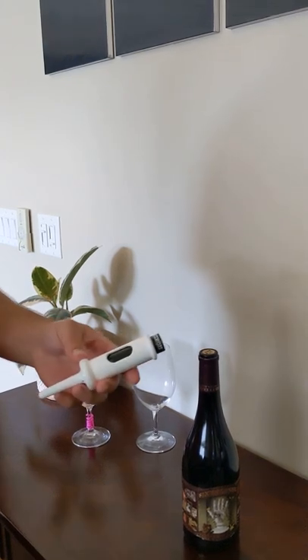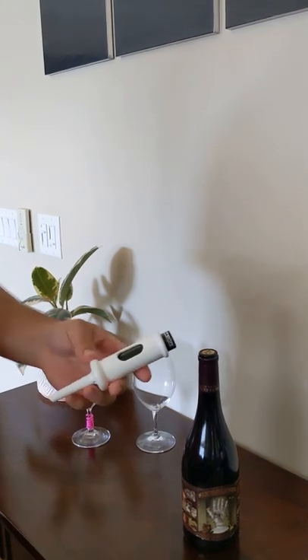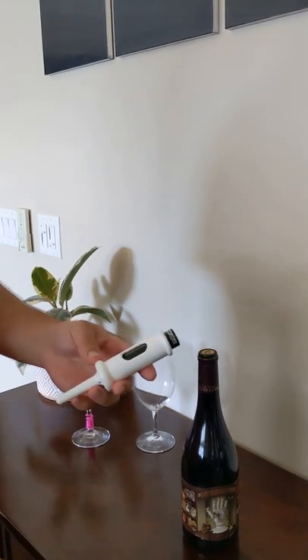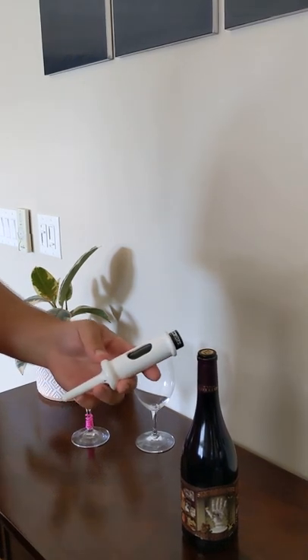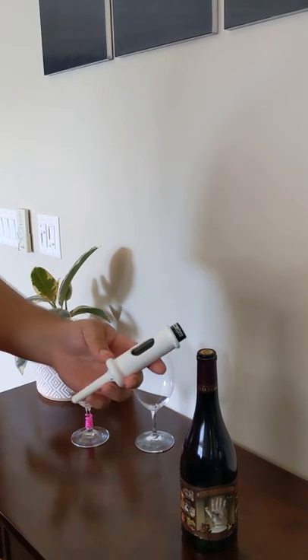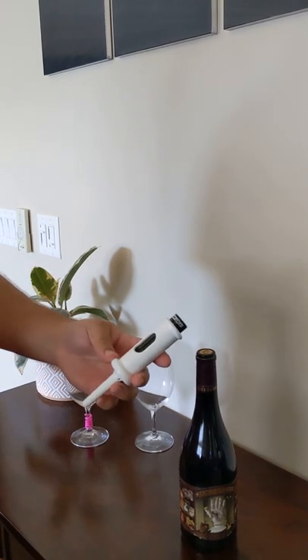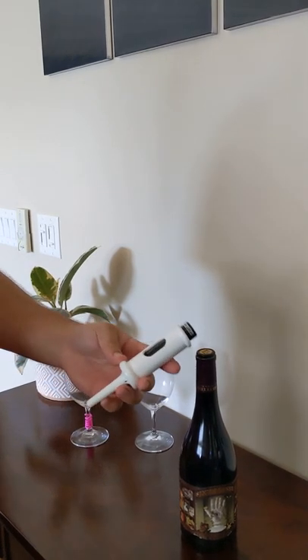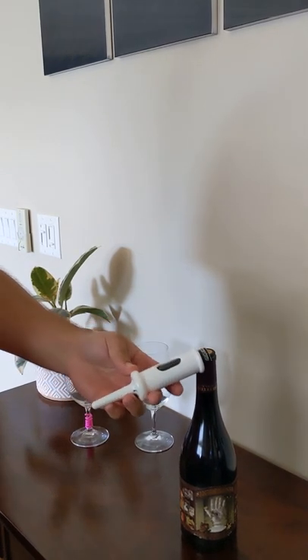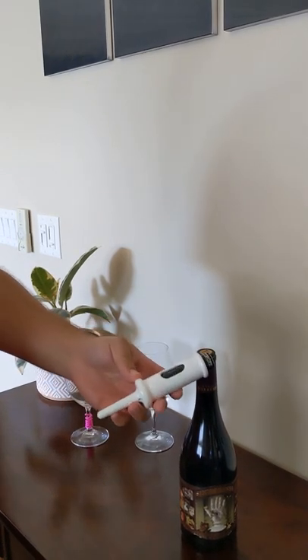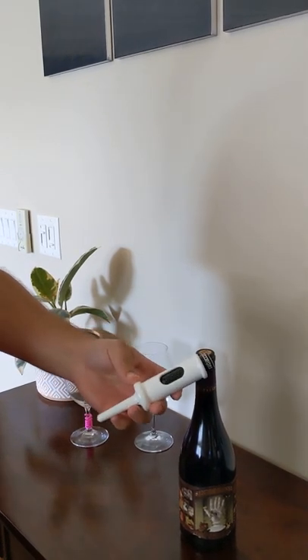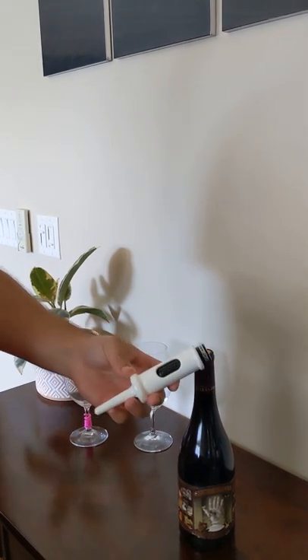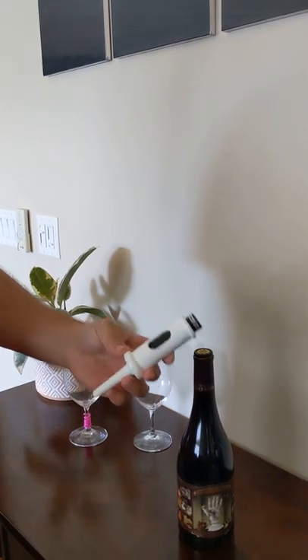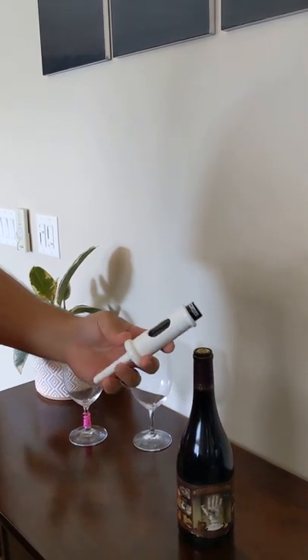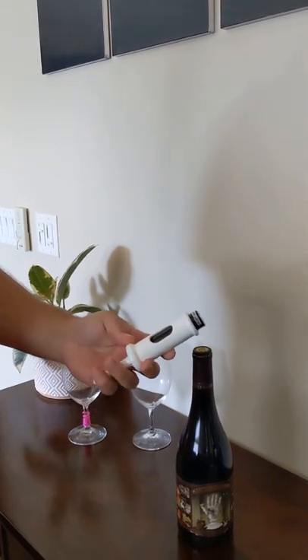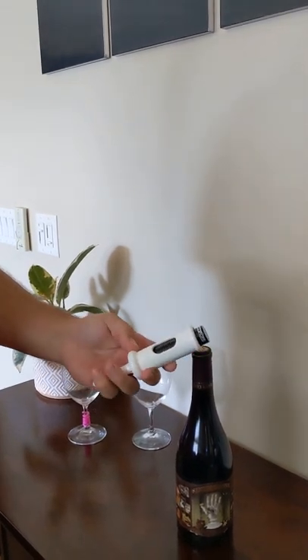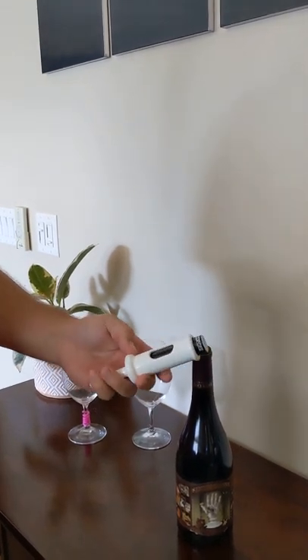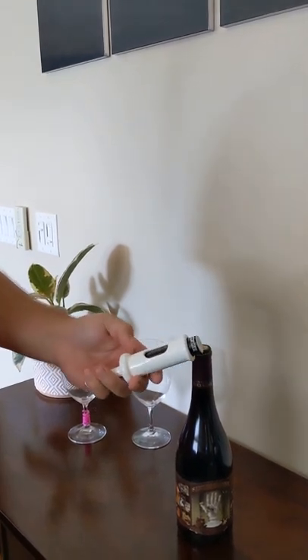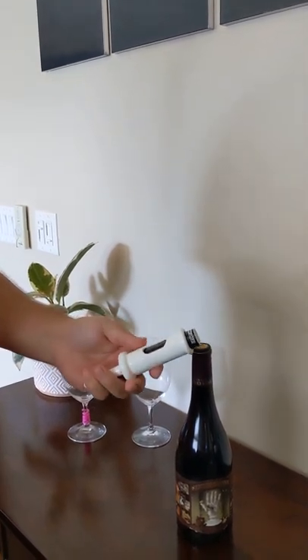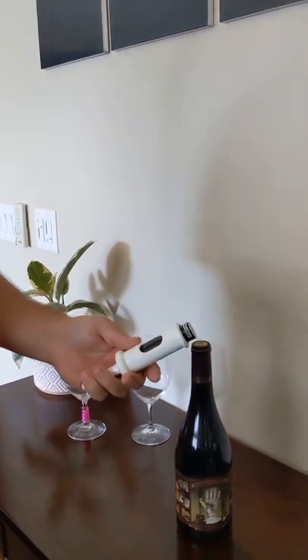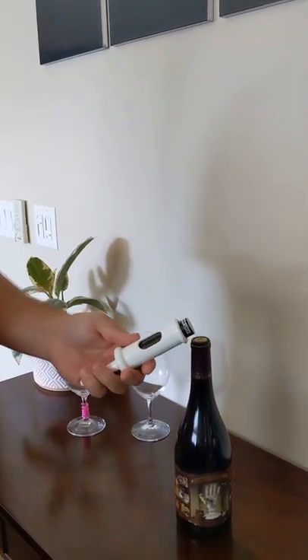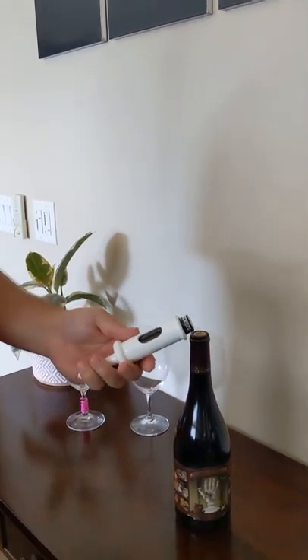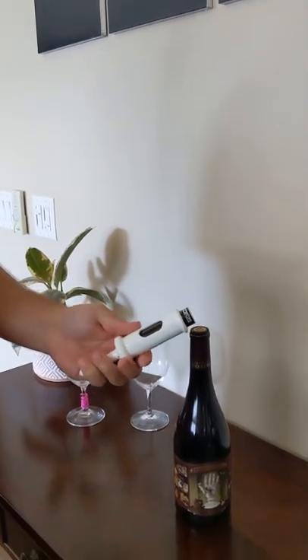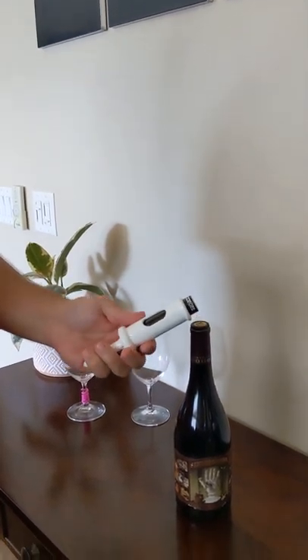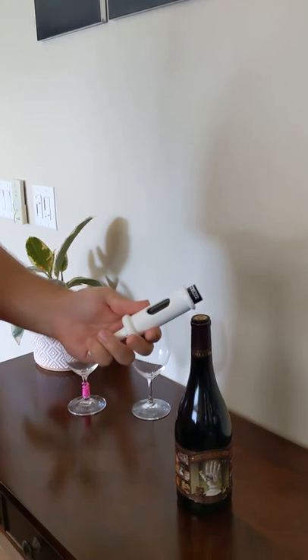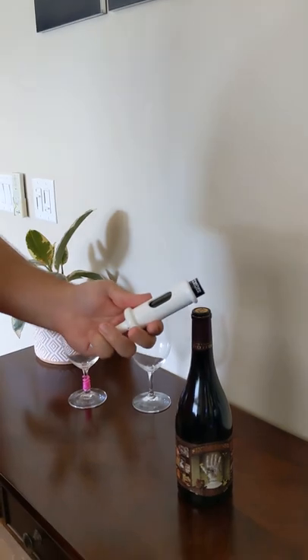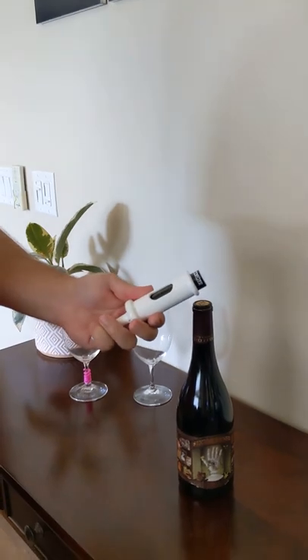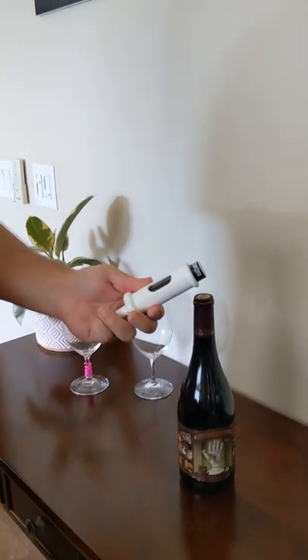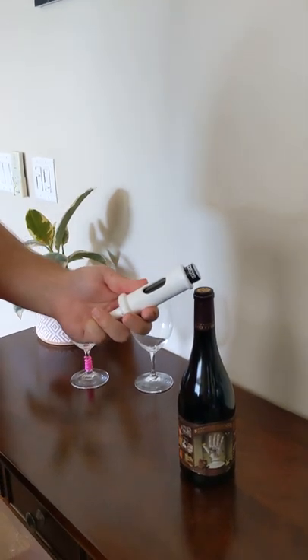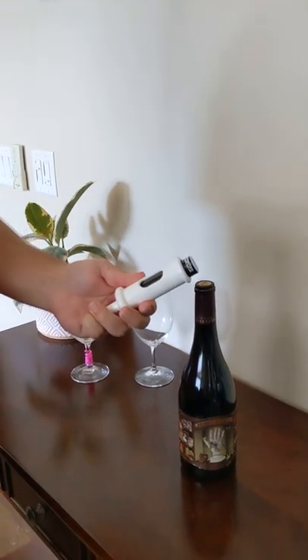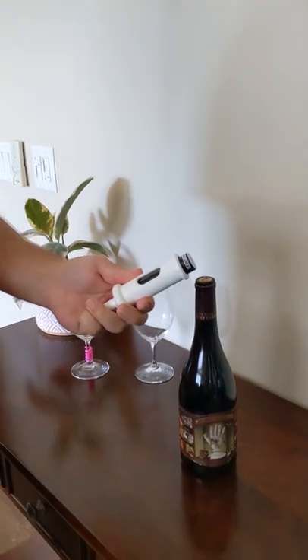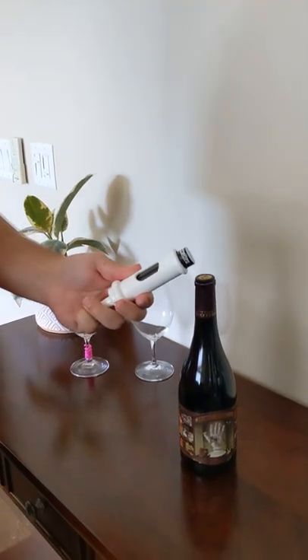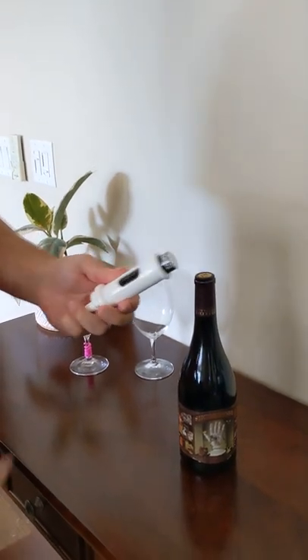Hello, today we're reviewing Cork Pops. This is a great little tool just to open up bottles in a different and unique way.